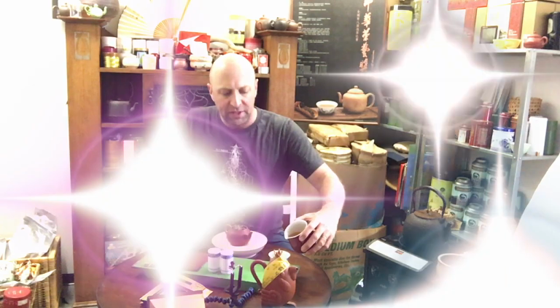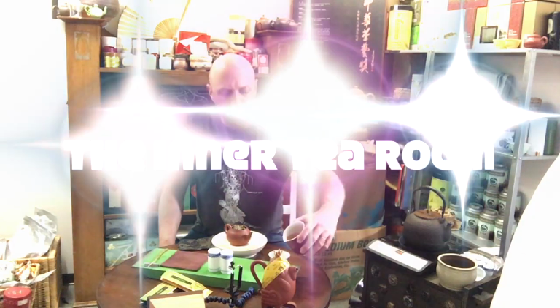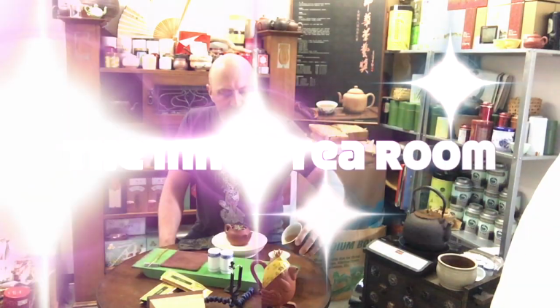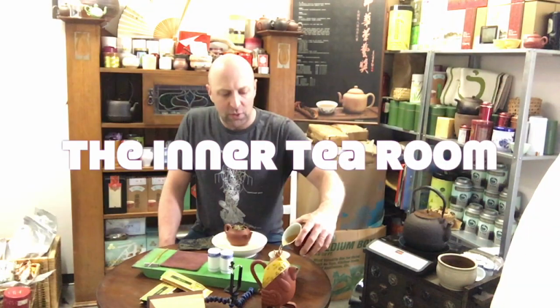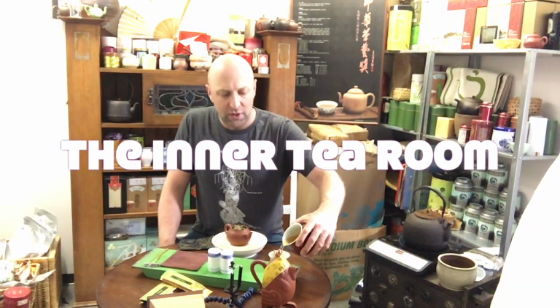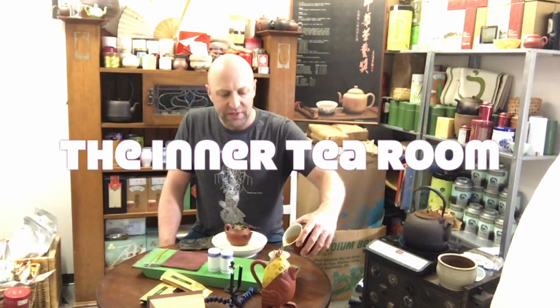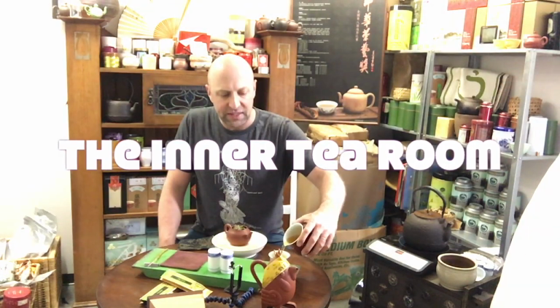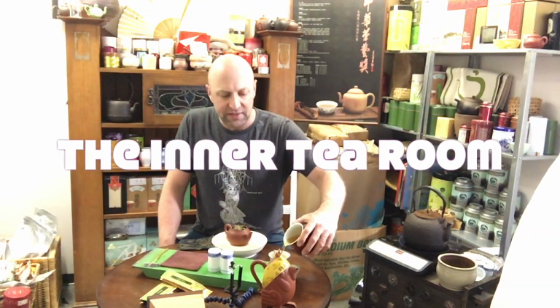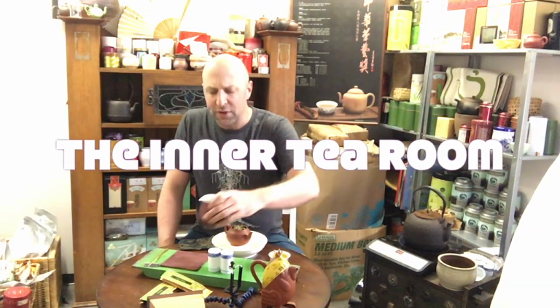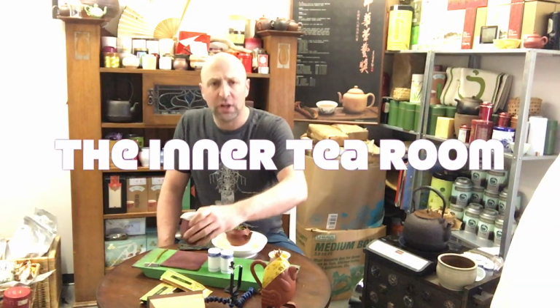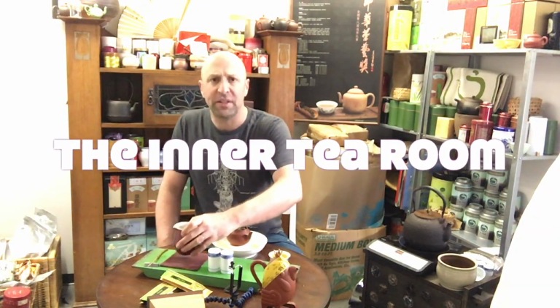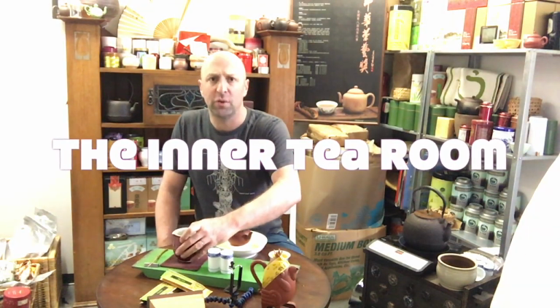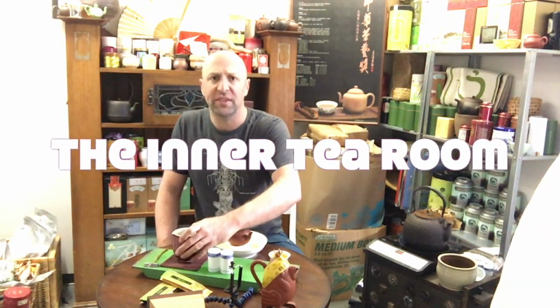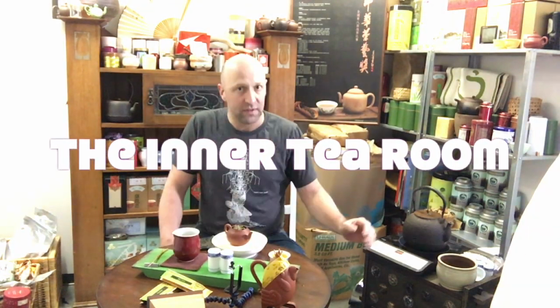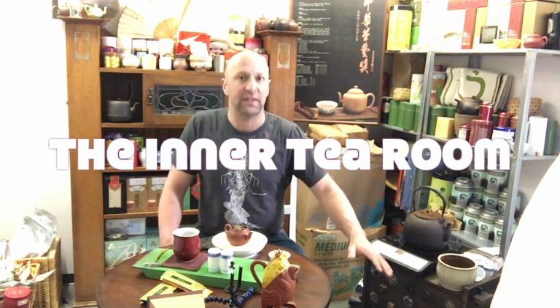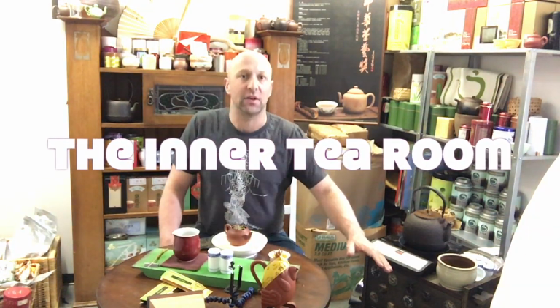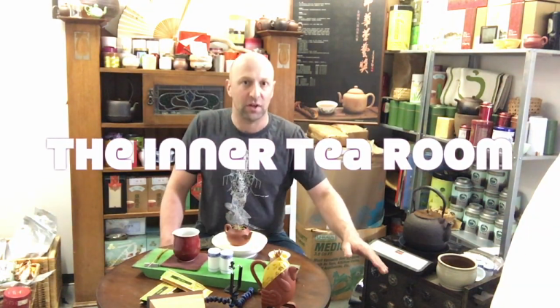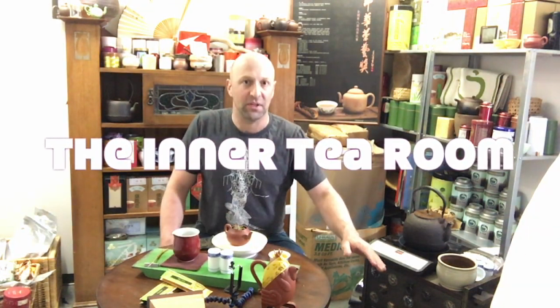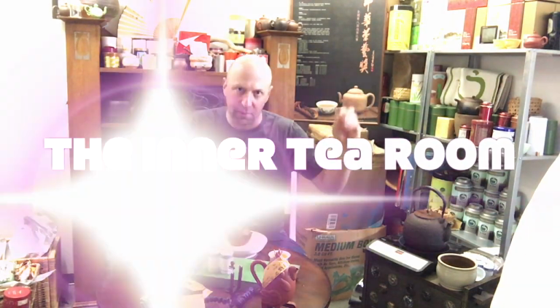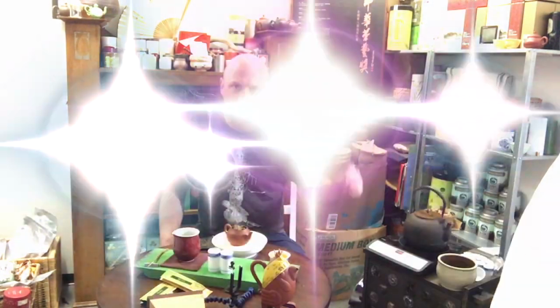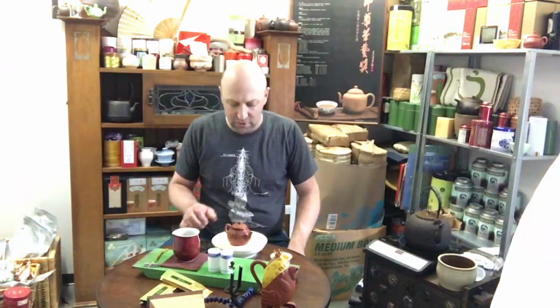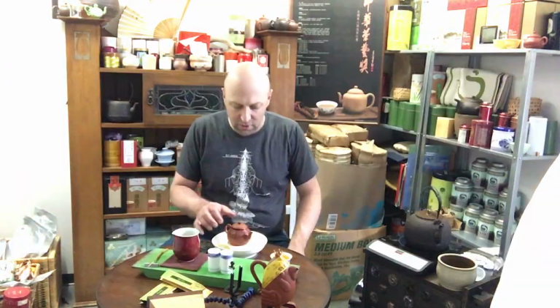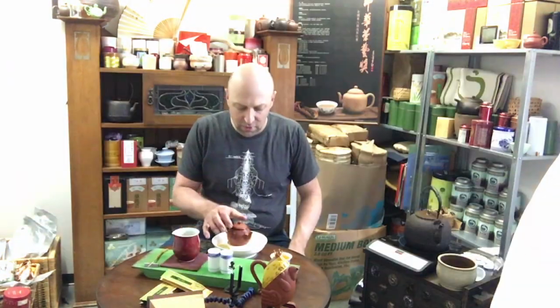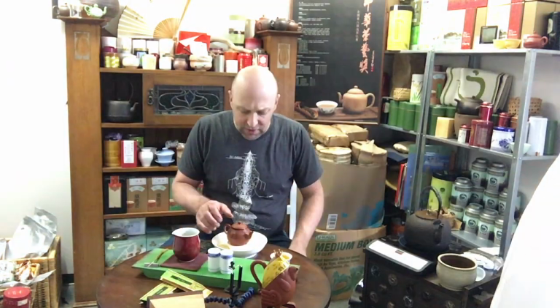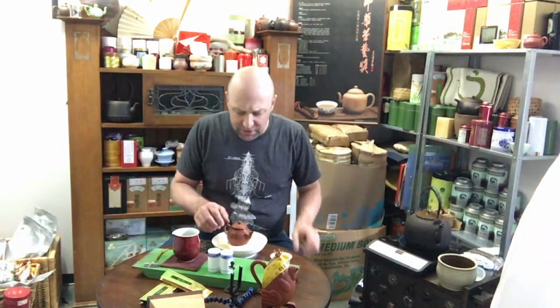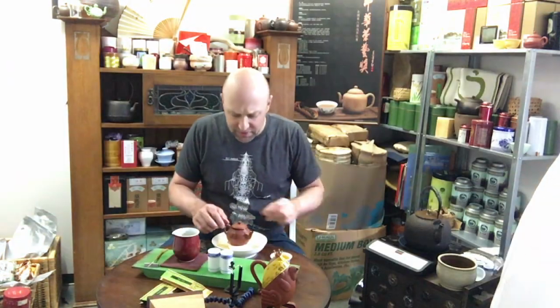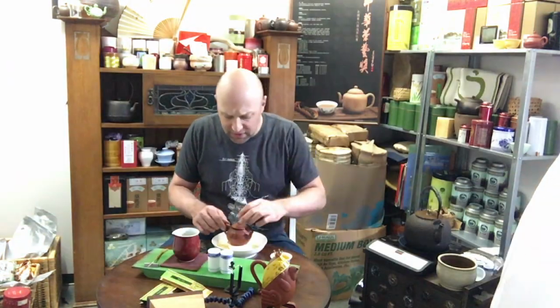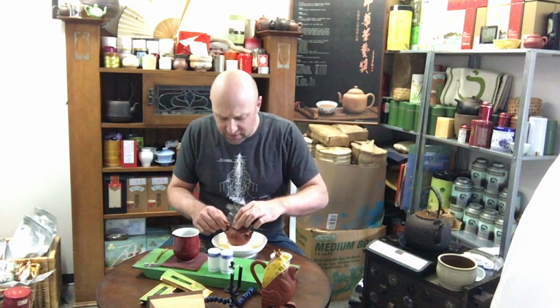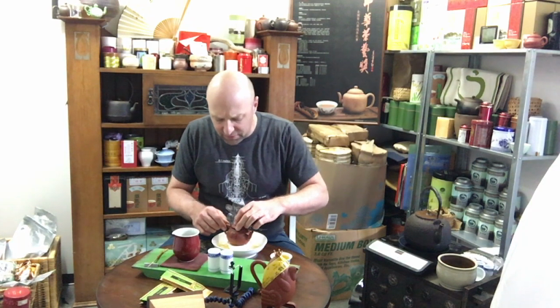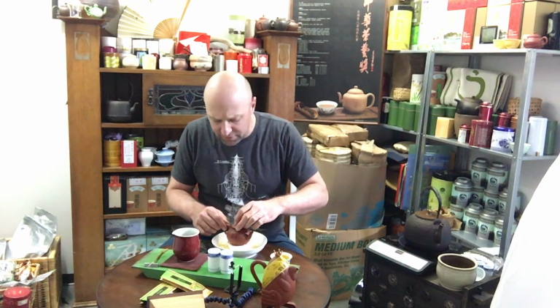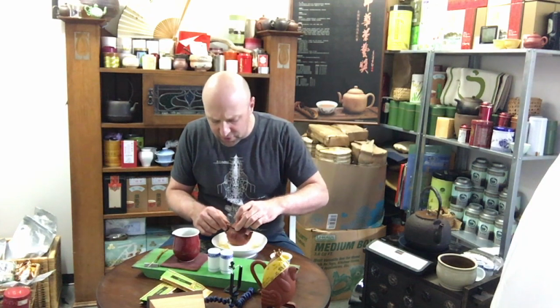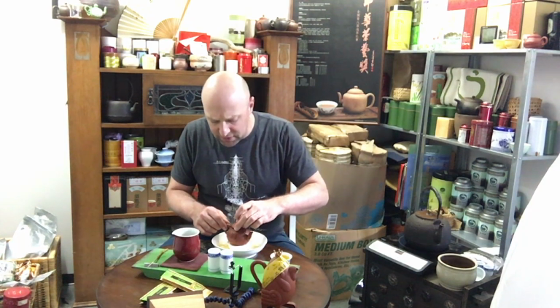My teacher in Taiwan always says, why do you want to be so busy? Sit down, talk about it, think about it. So, steeping this tea, several infusions.